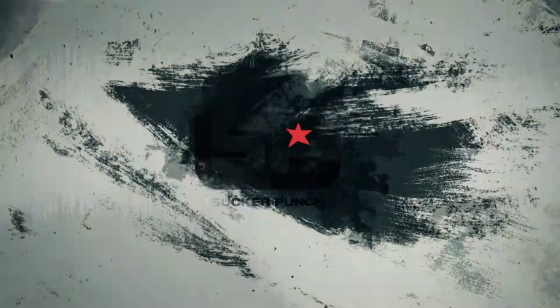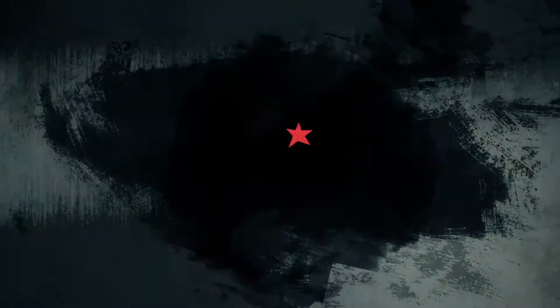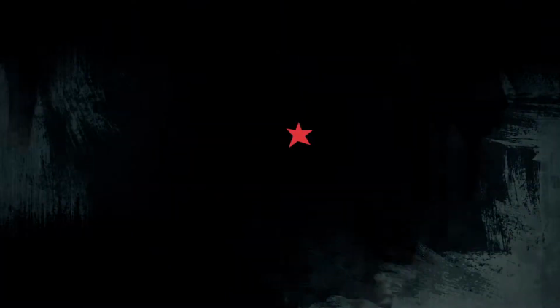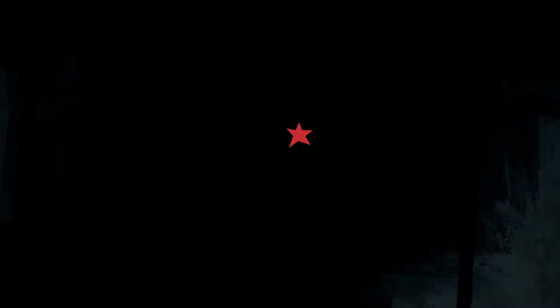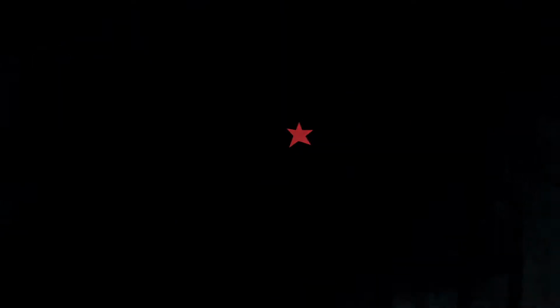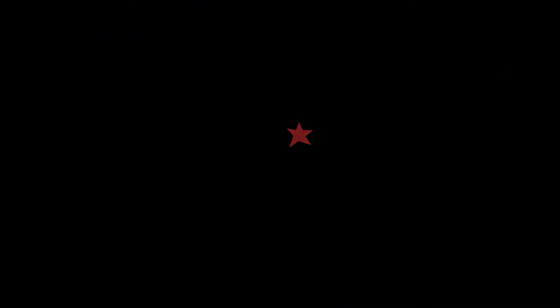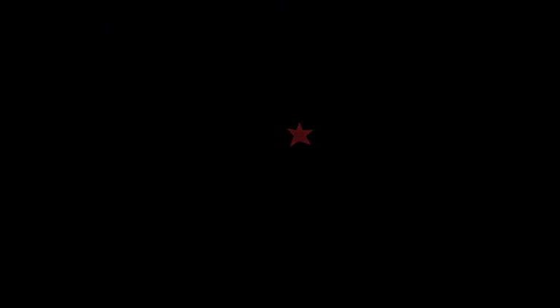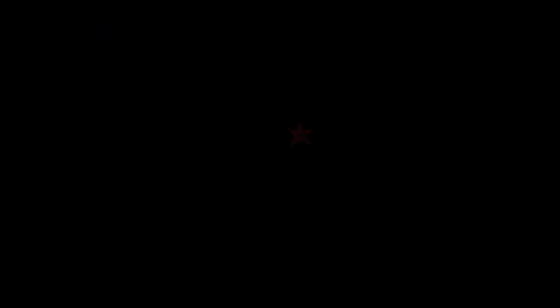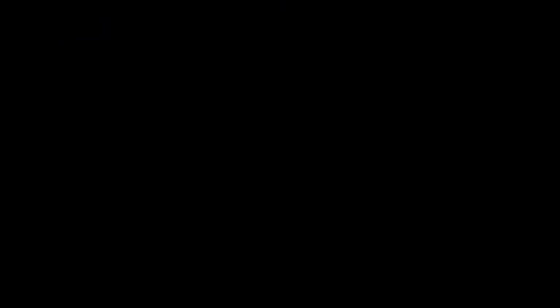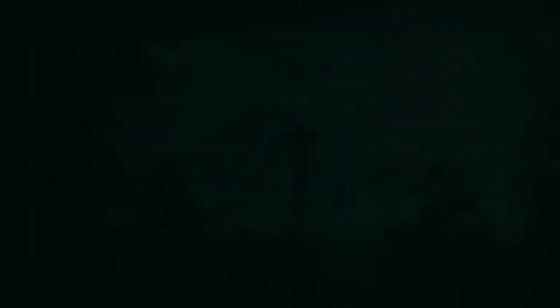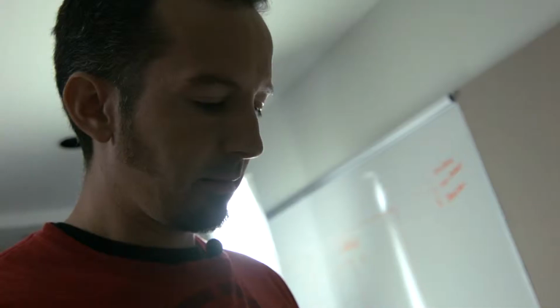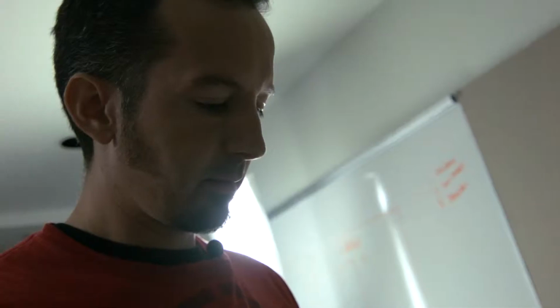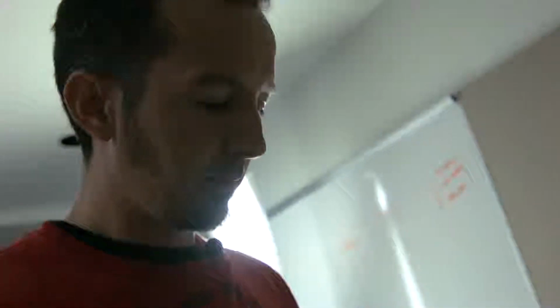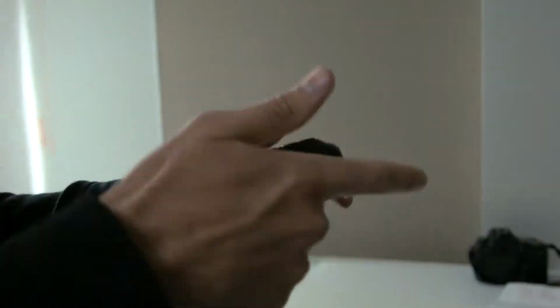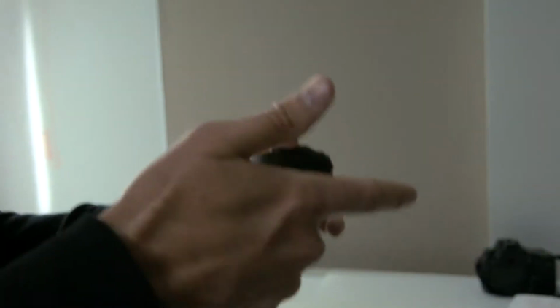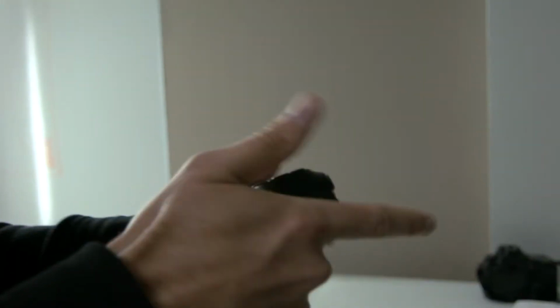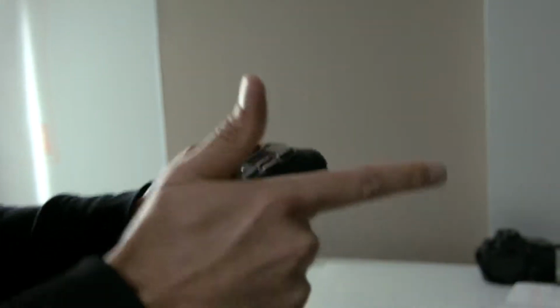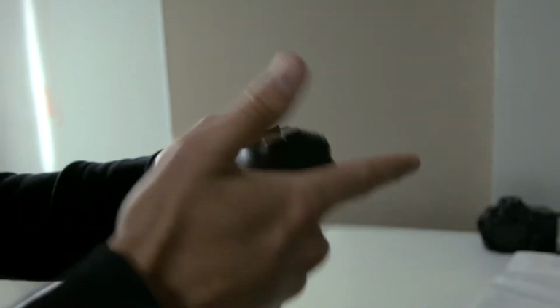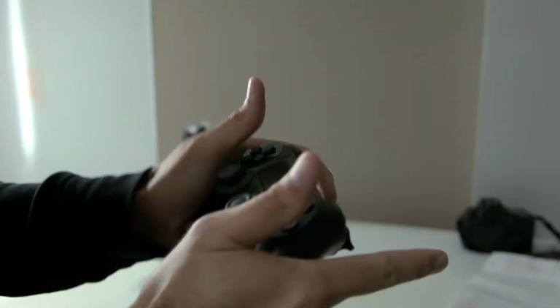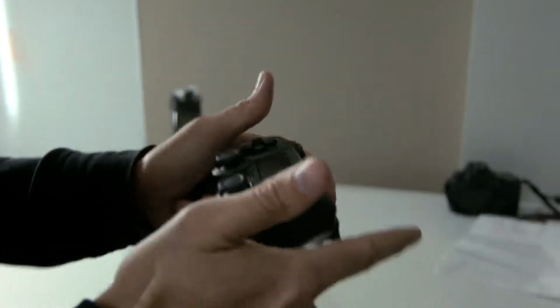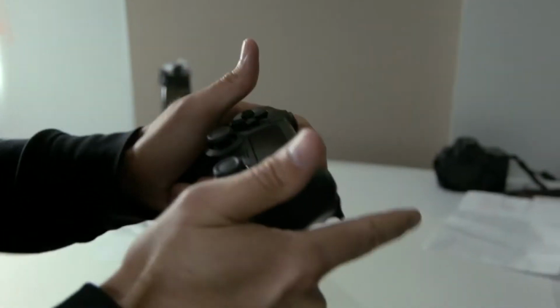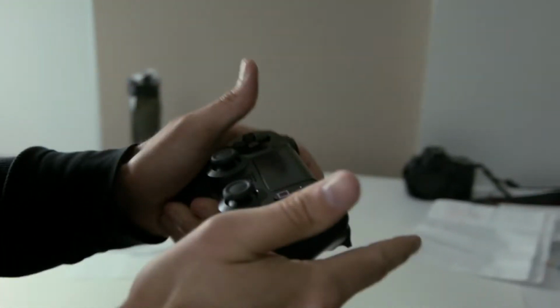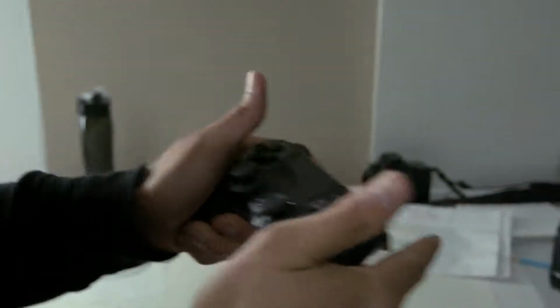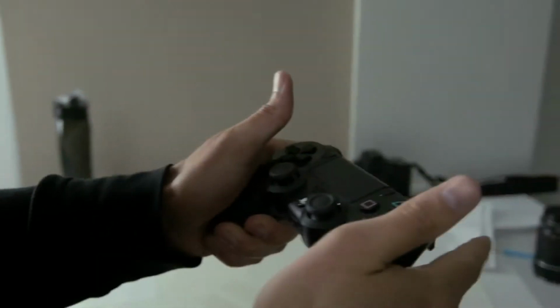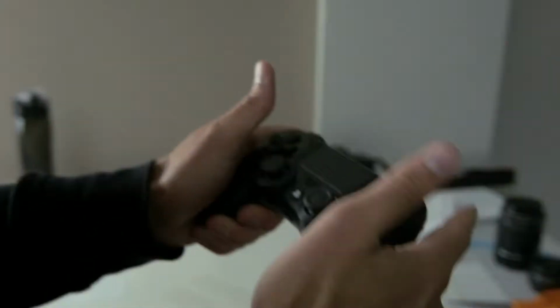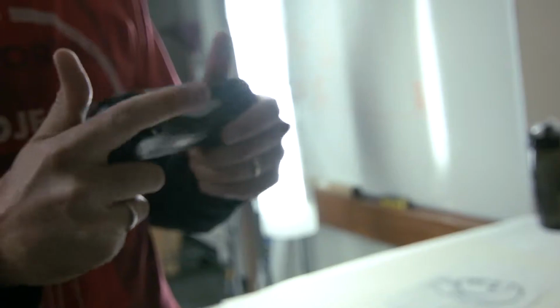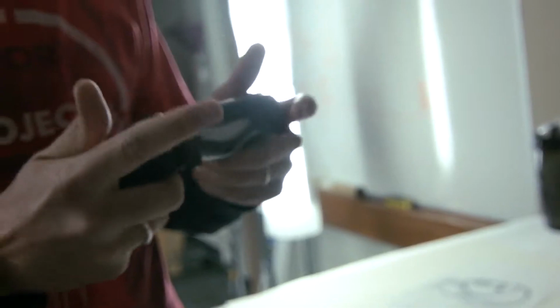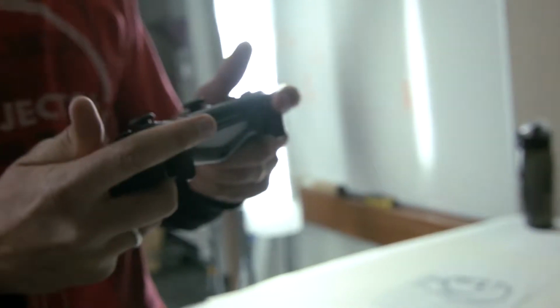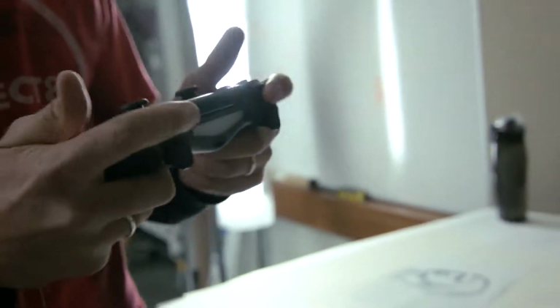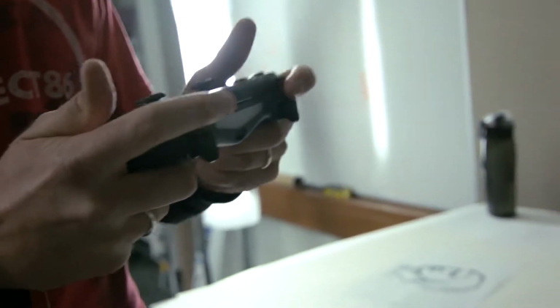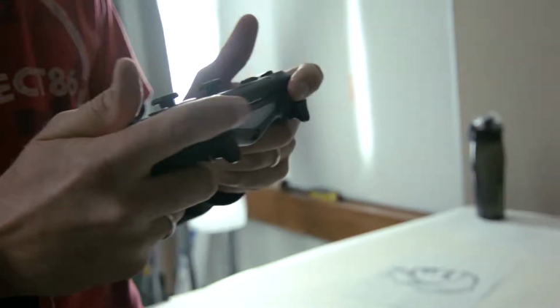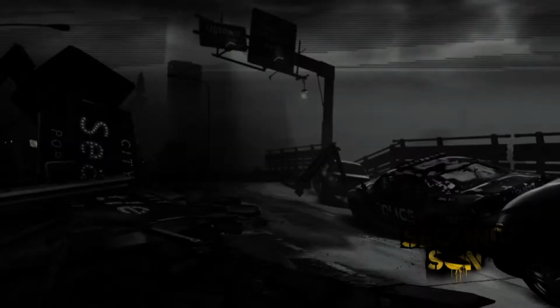Yeah, it's solid. I love the contours. This texture's really good.